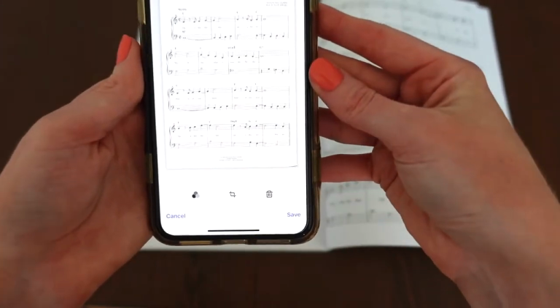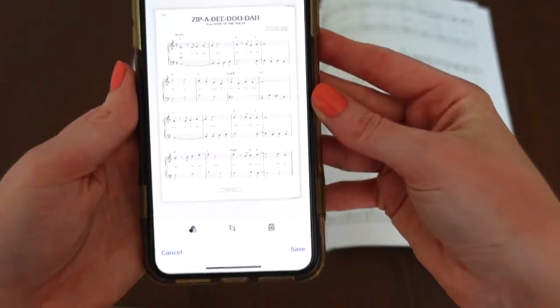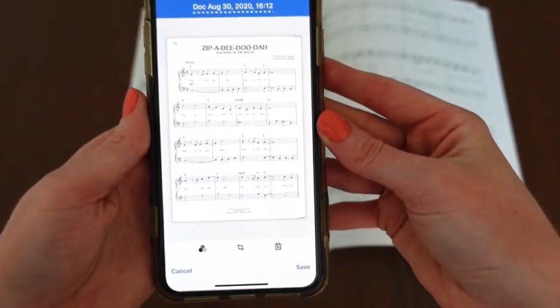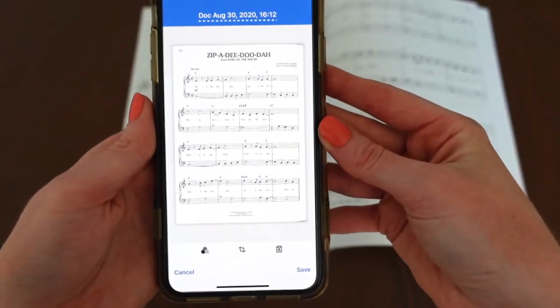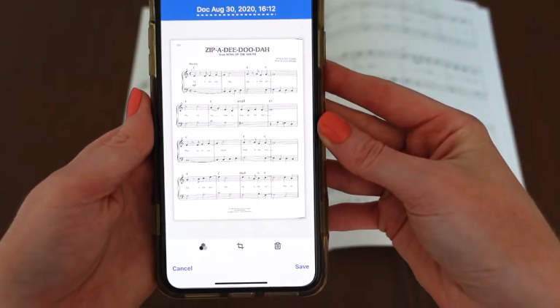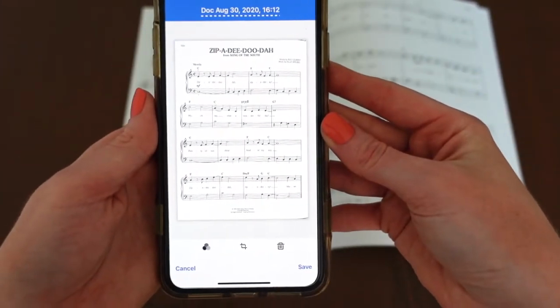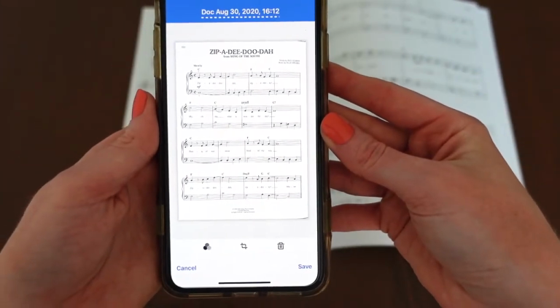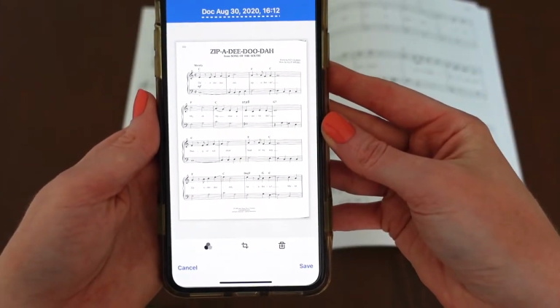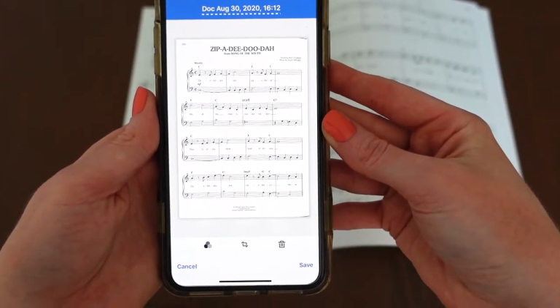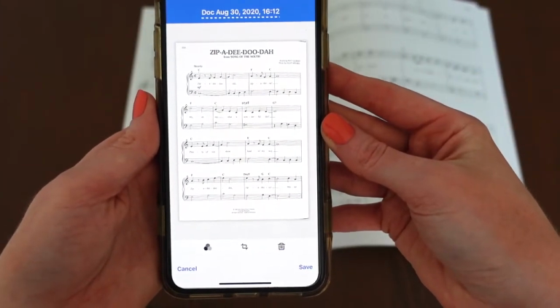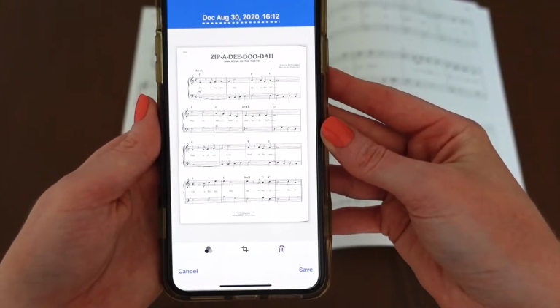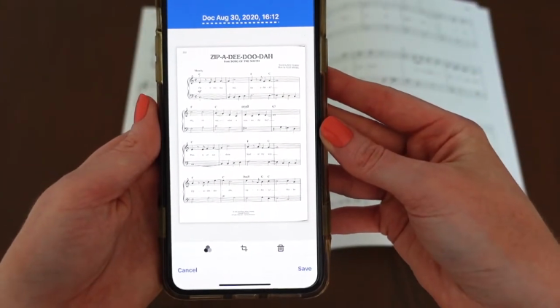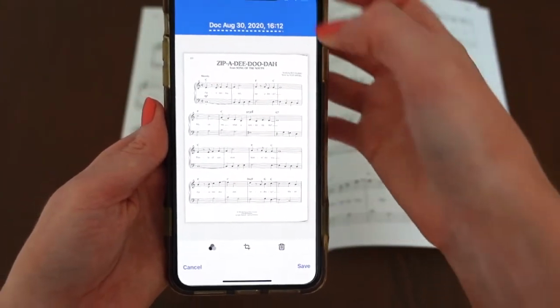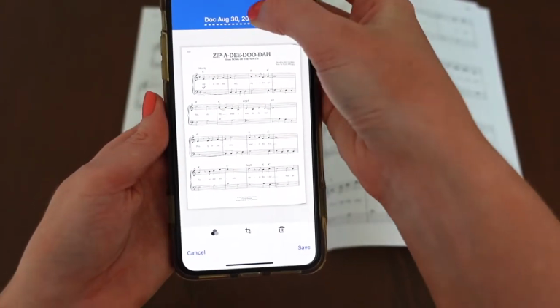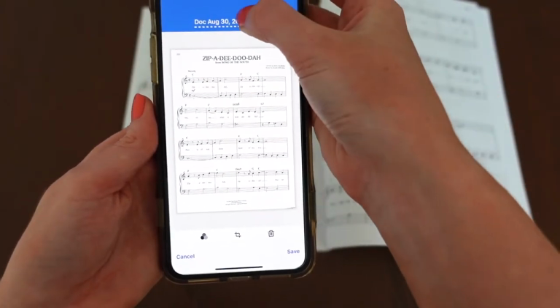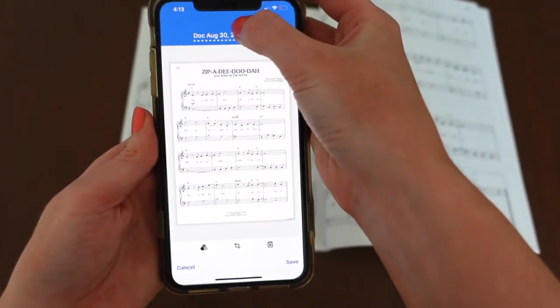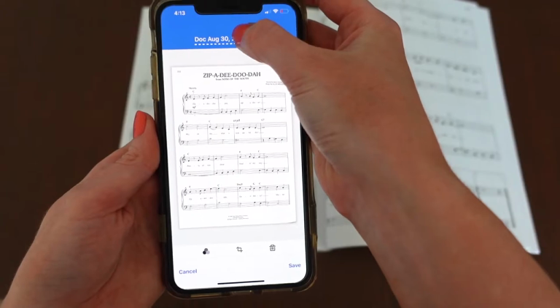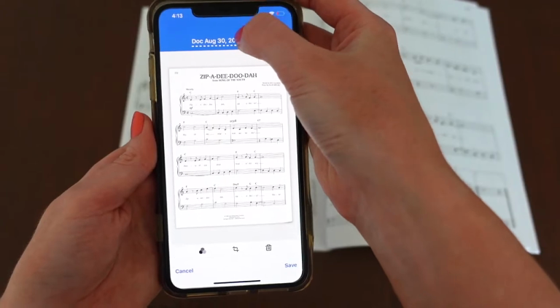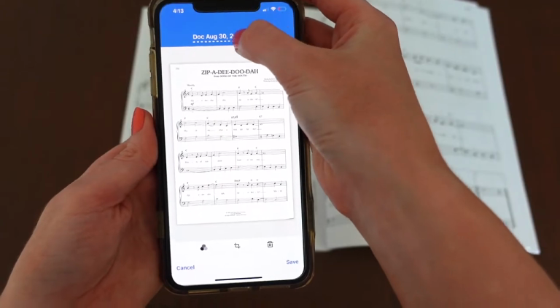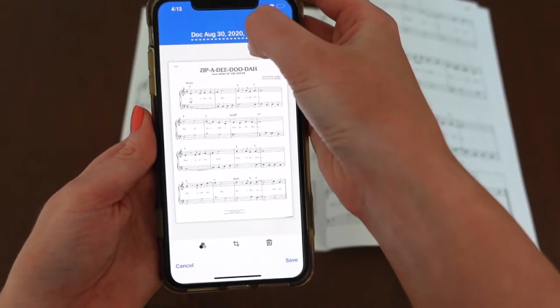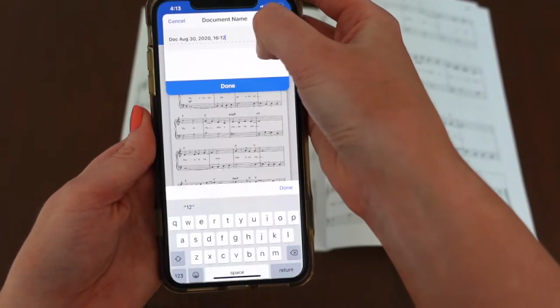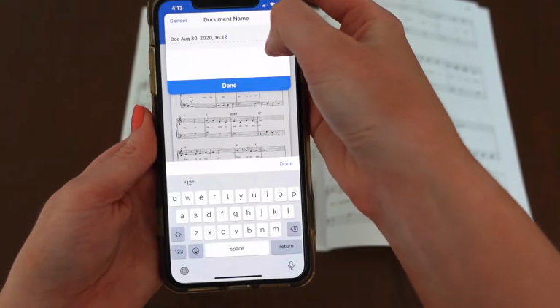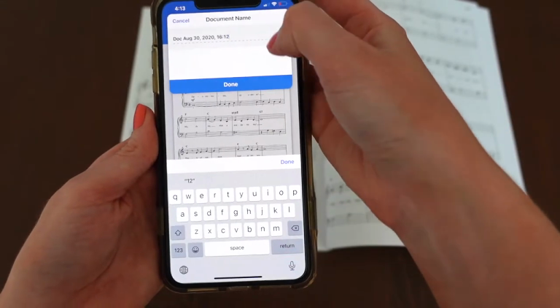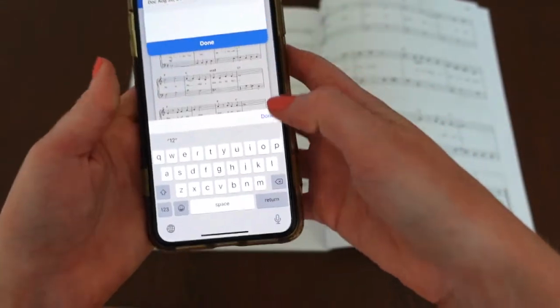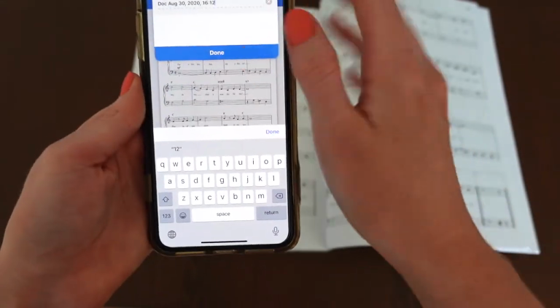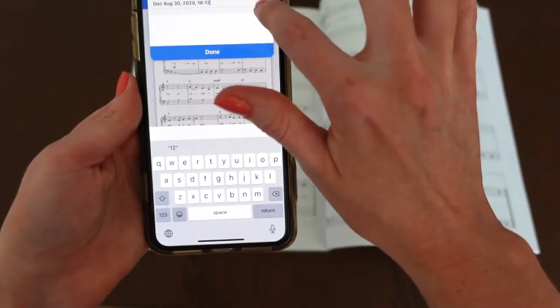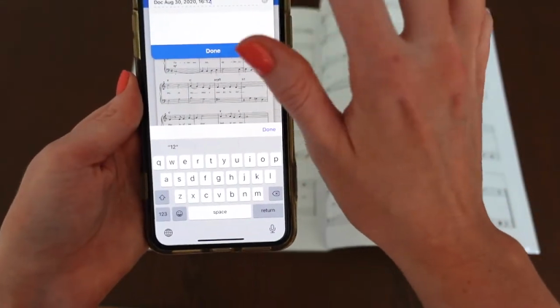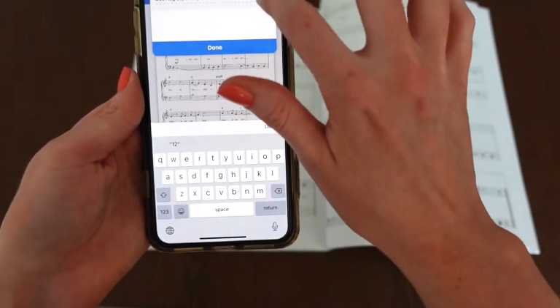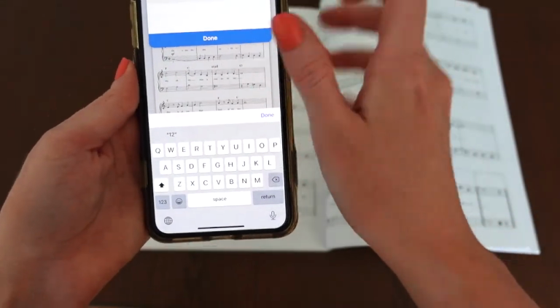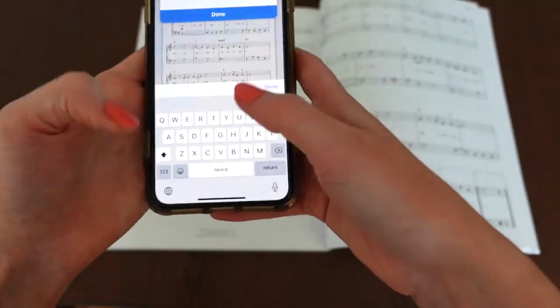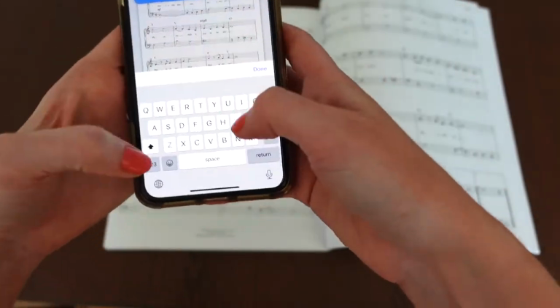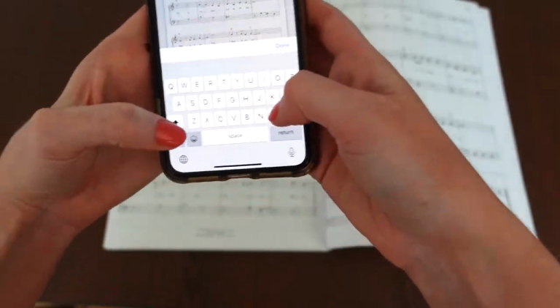It's really clear — that's a great shot. I'm going to name my scan already. Let's say Zippity Do Da.